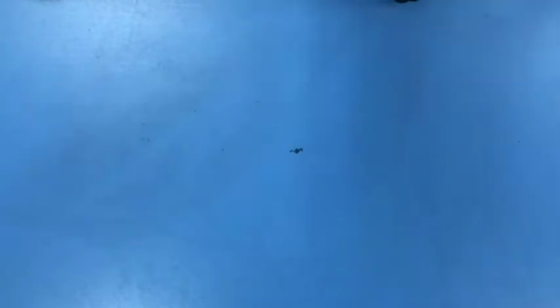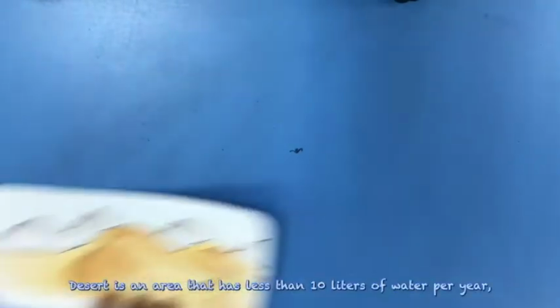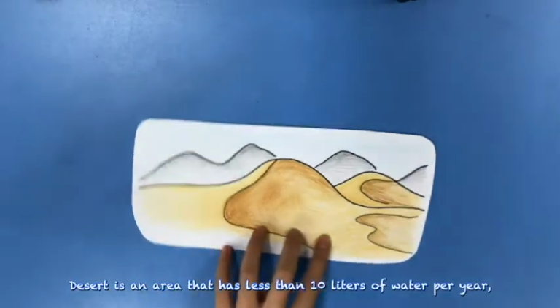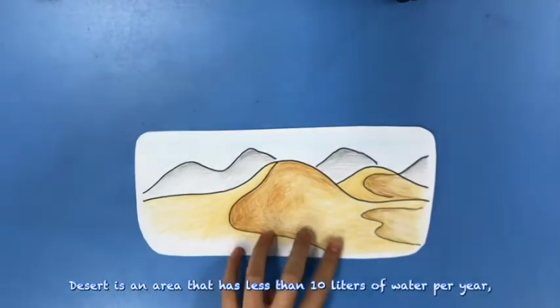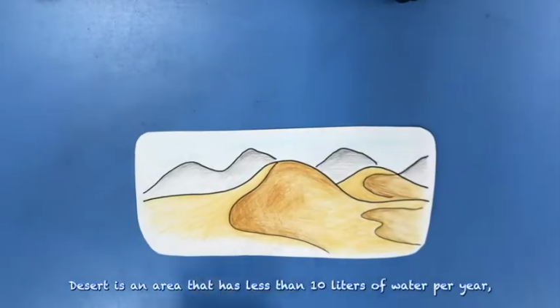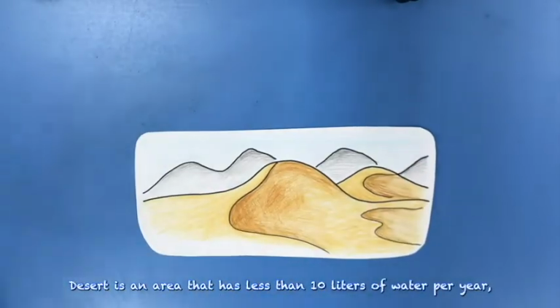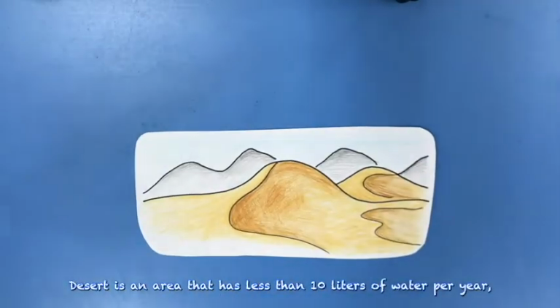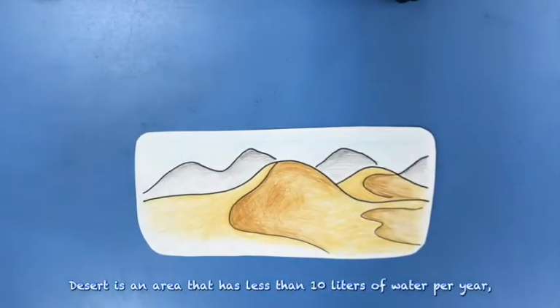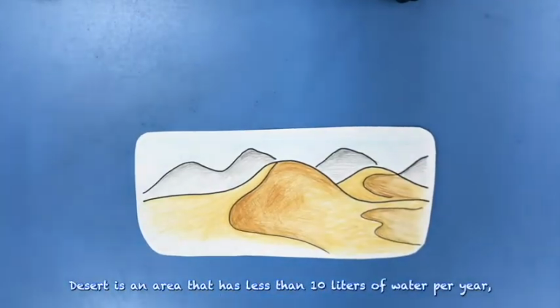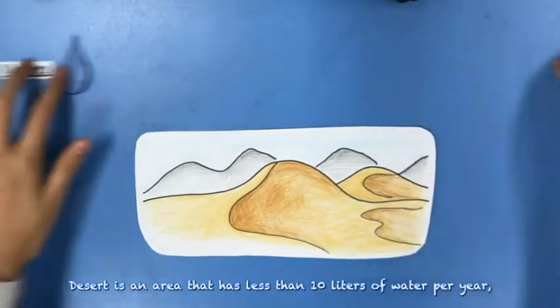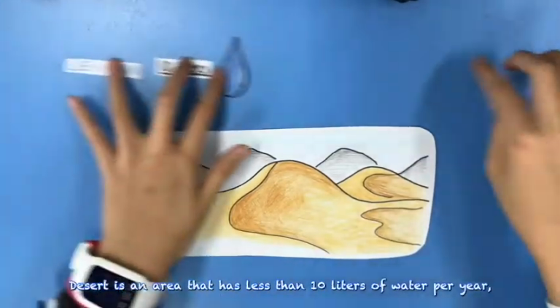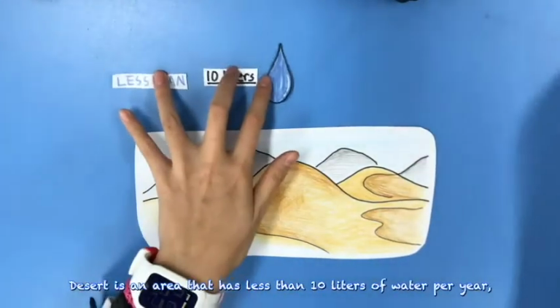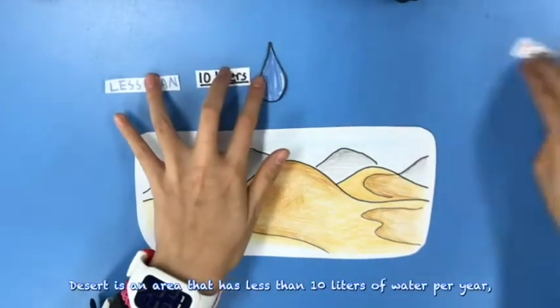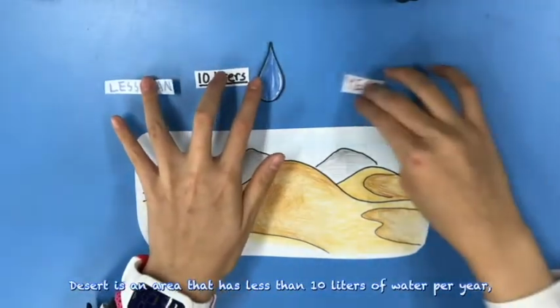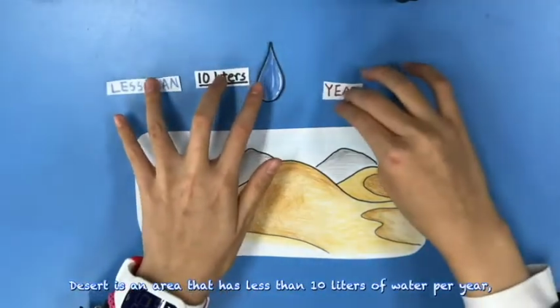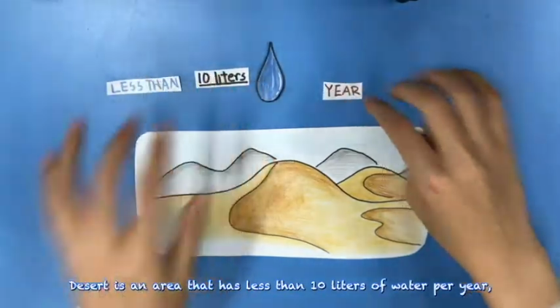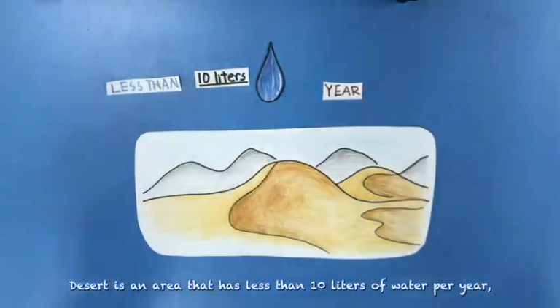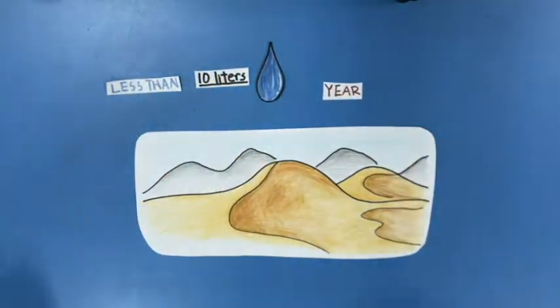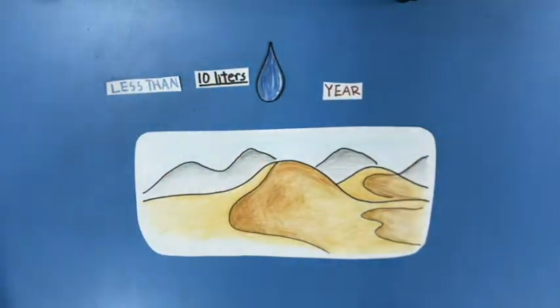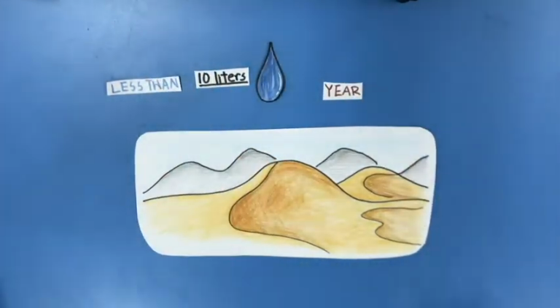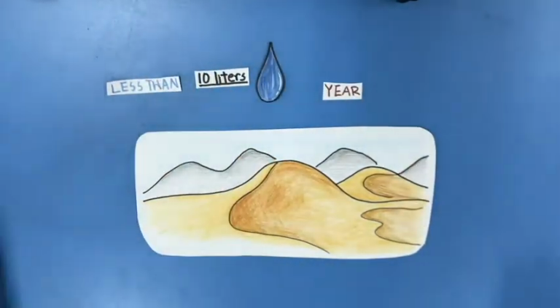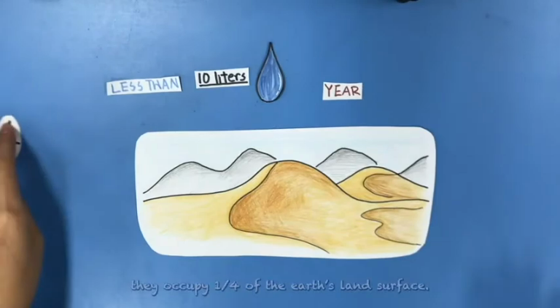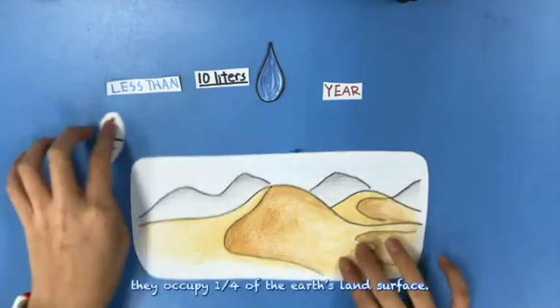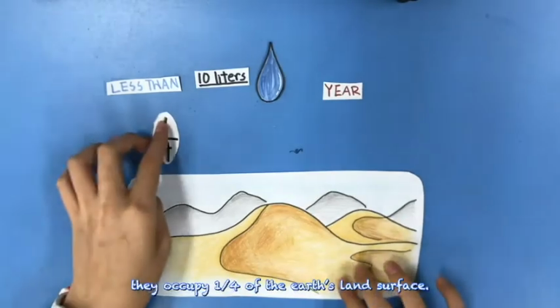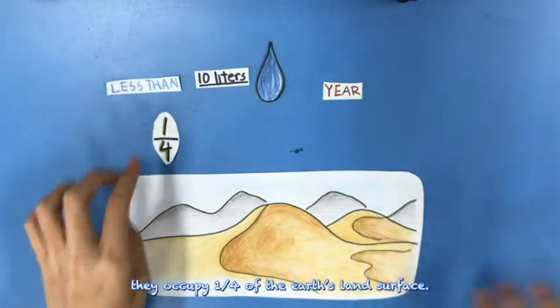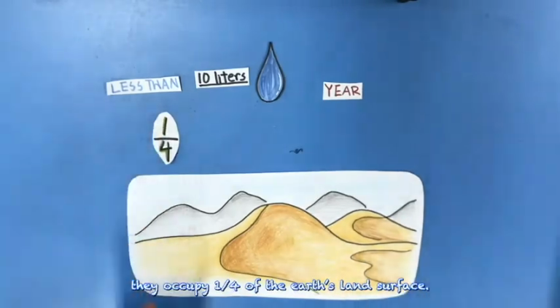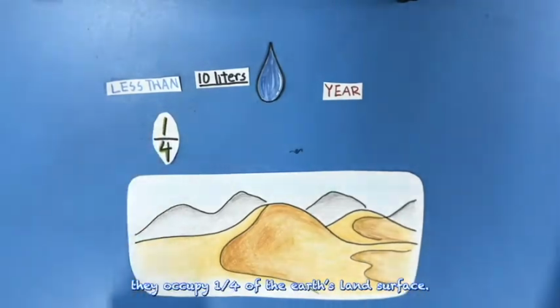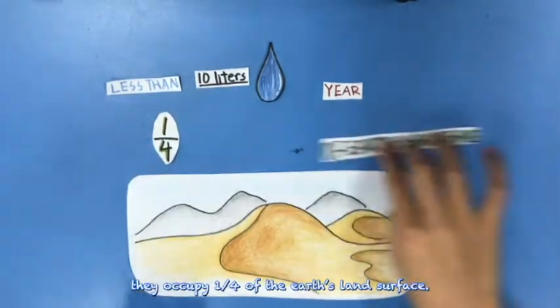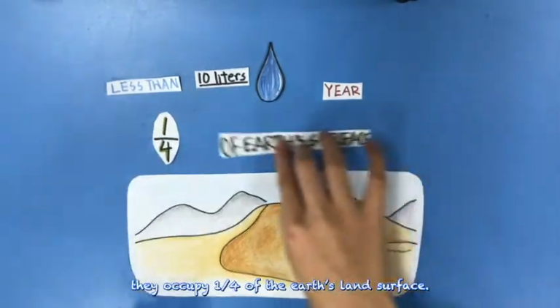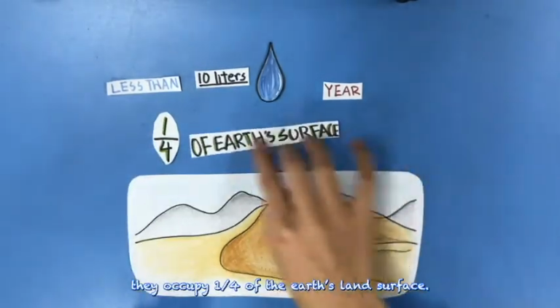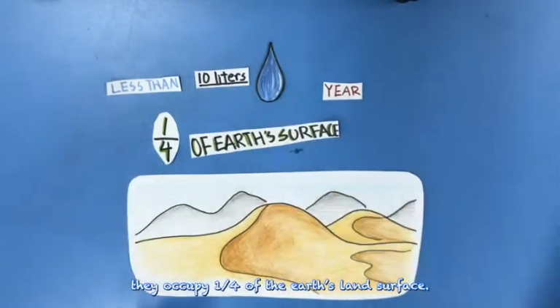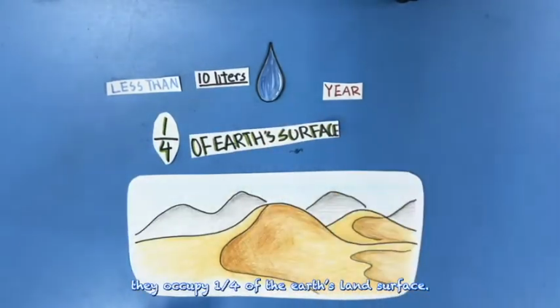A desert is an area that receives less than 10 inches of water per year. They occupy a quarter of the Earth's land surface.